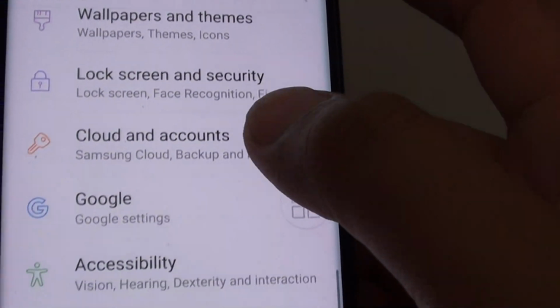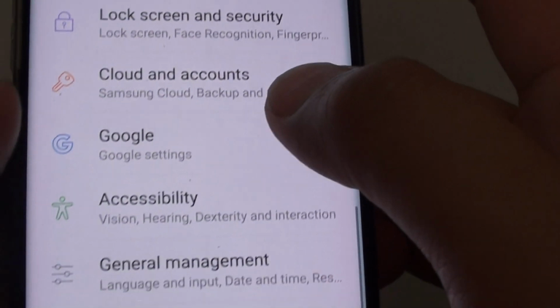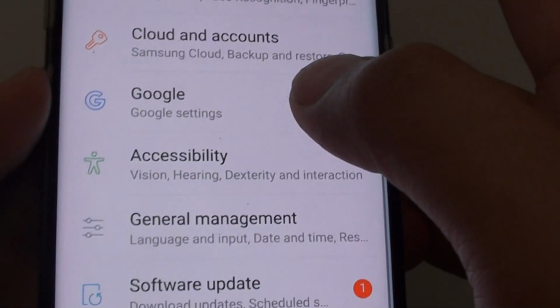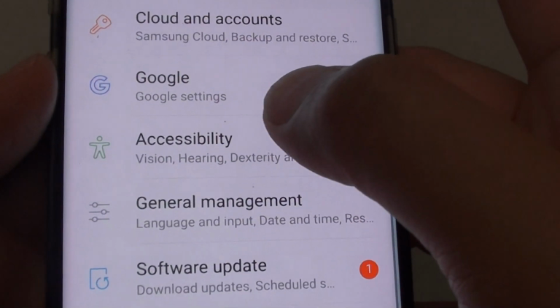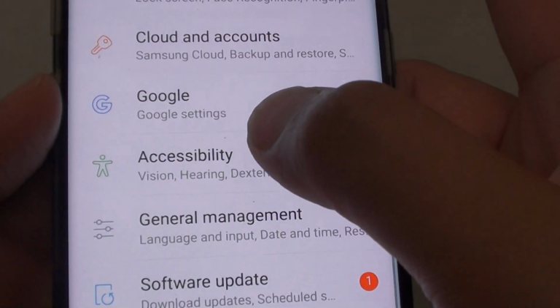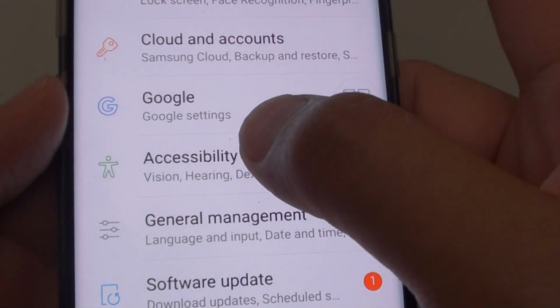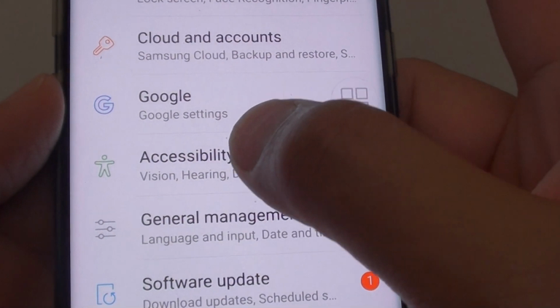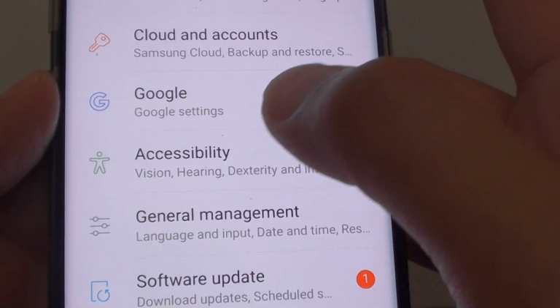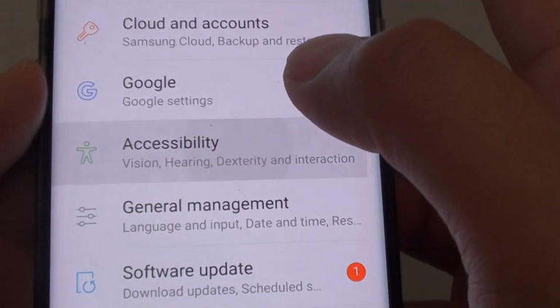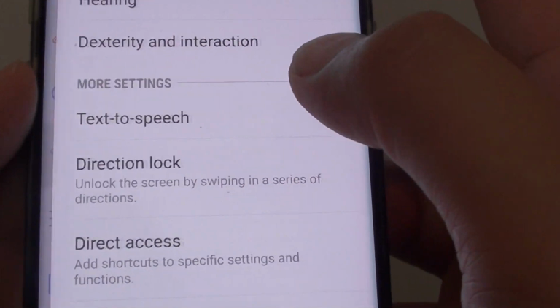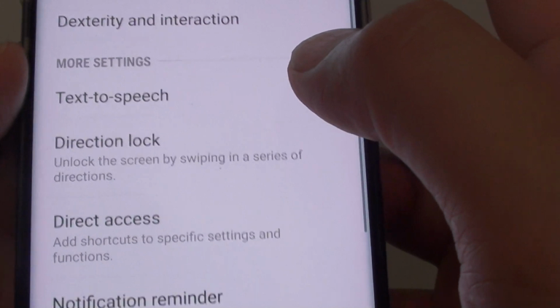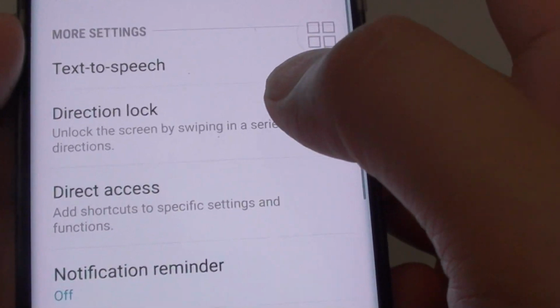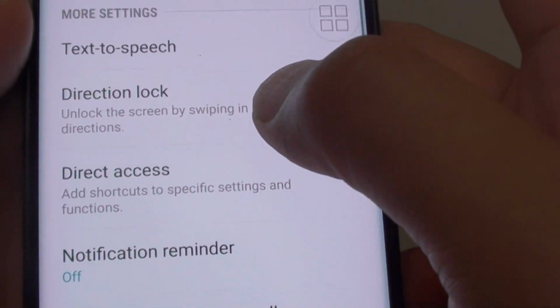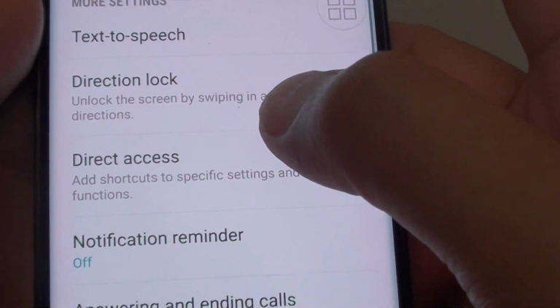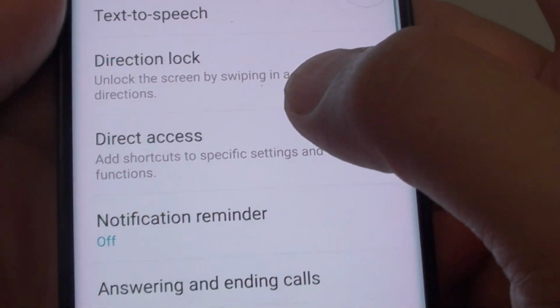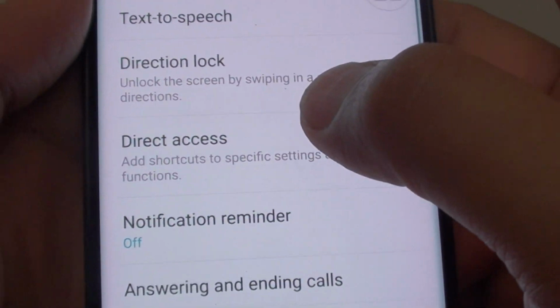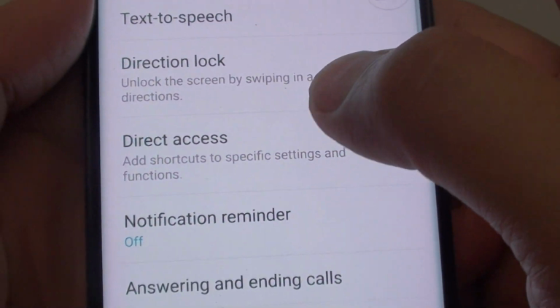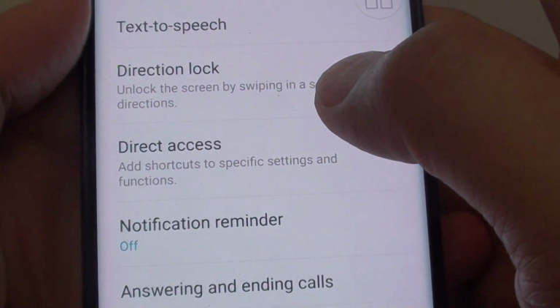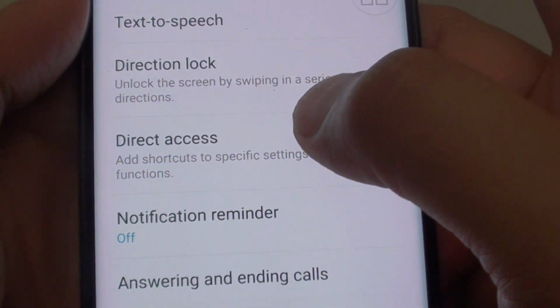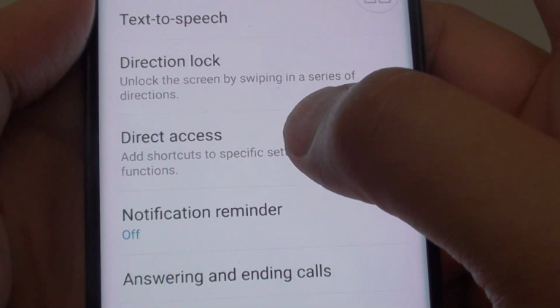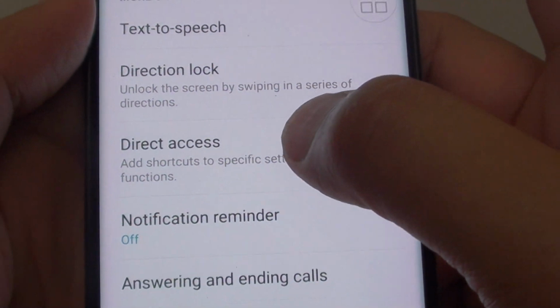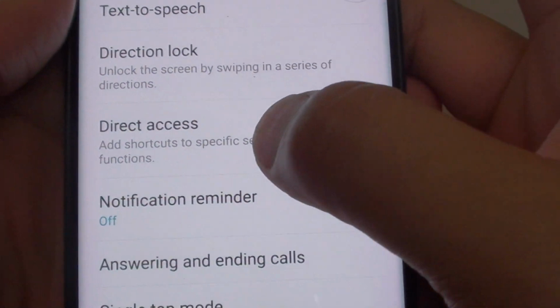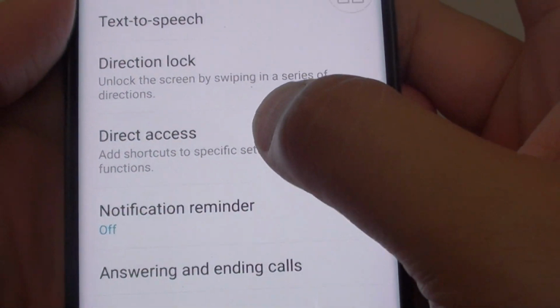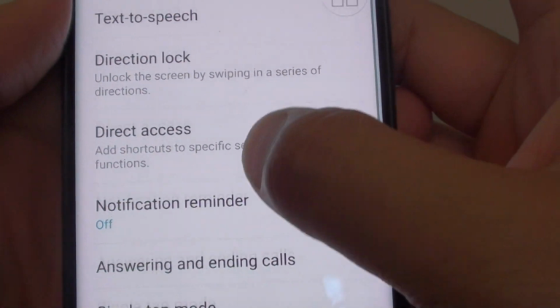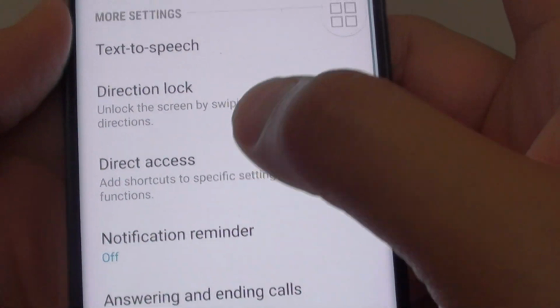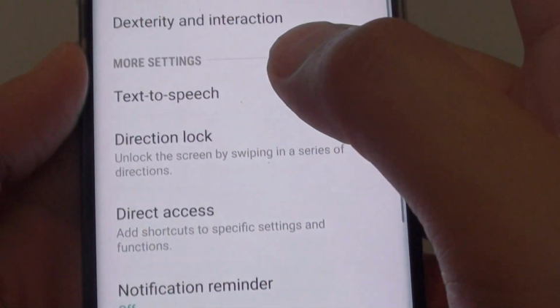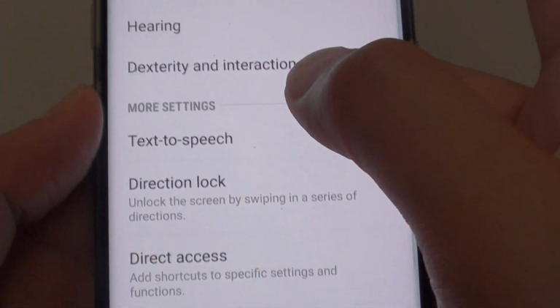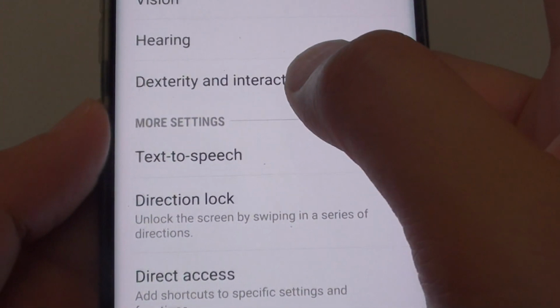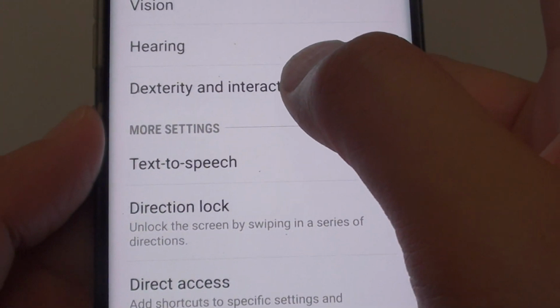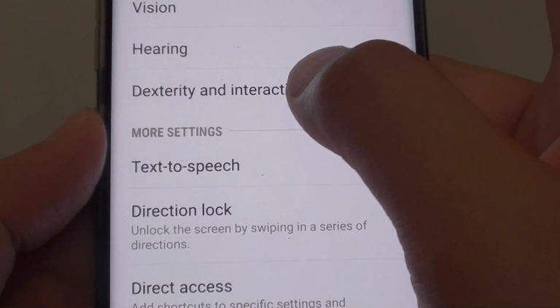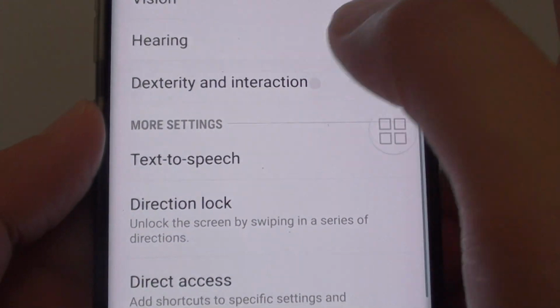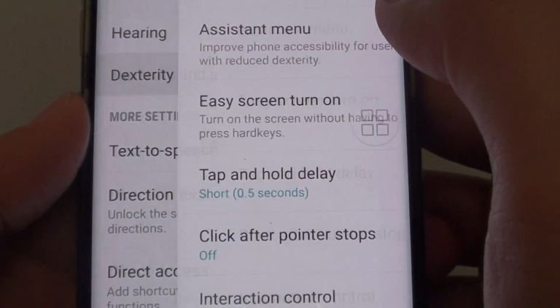From here tap on accessibility. Then you want to tap on dexterity and interaction.